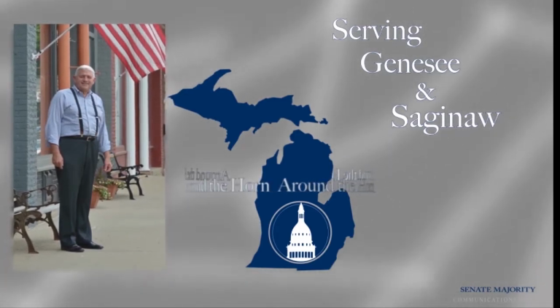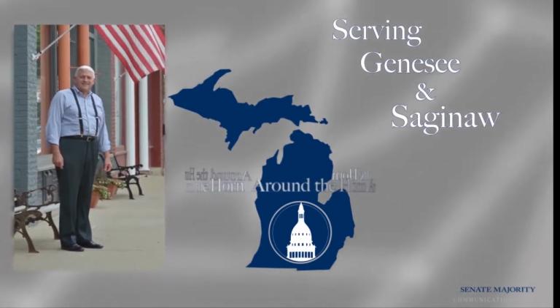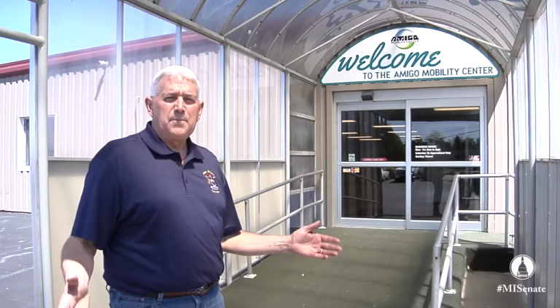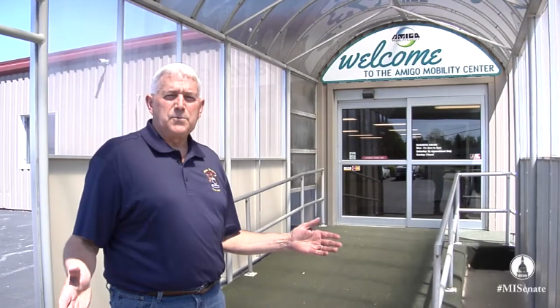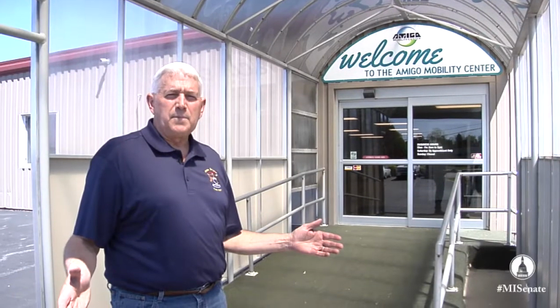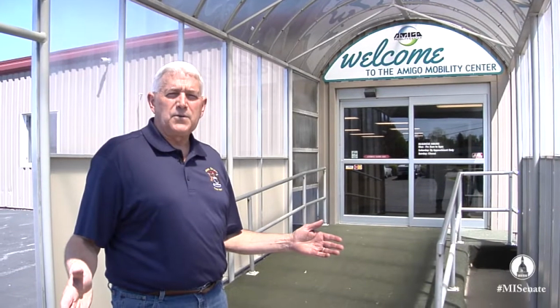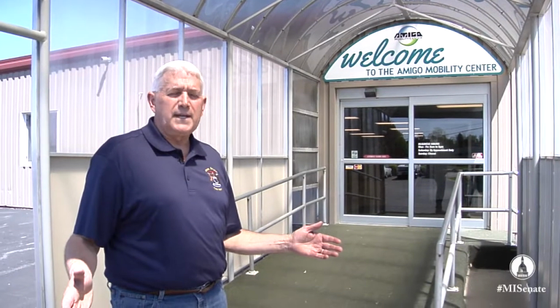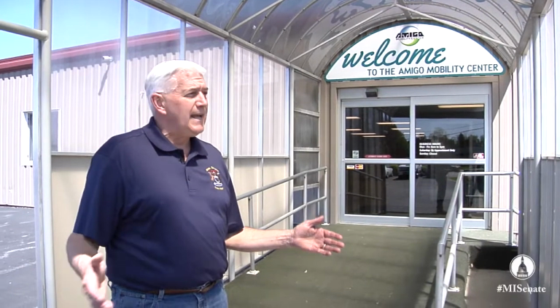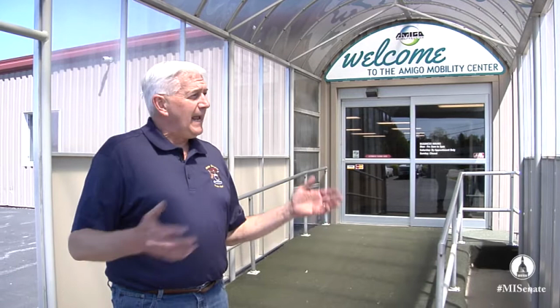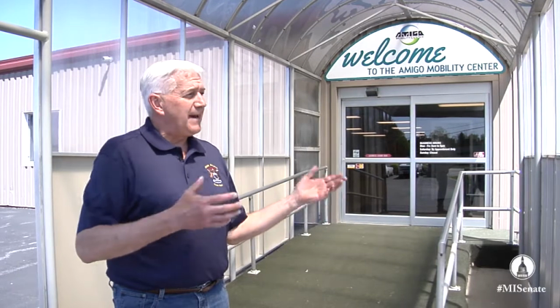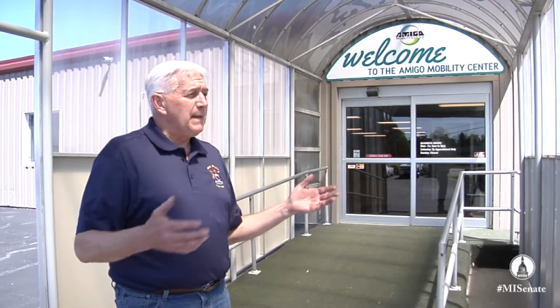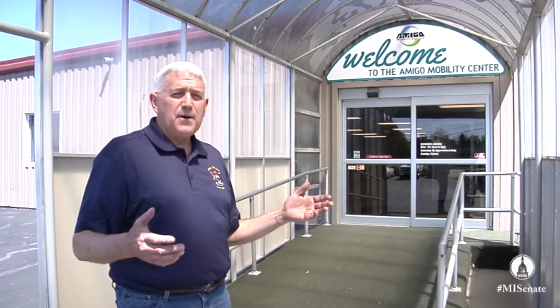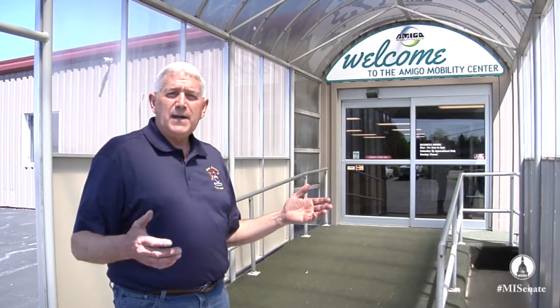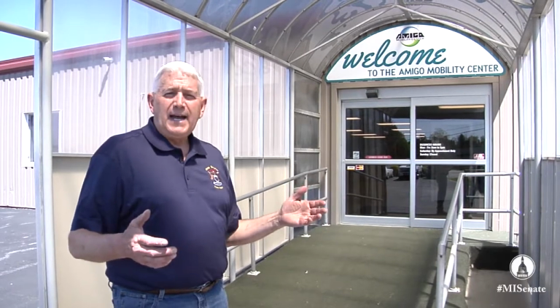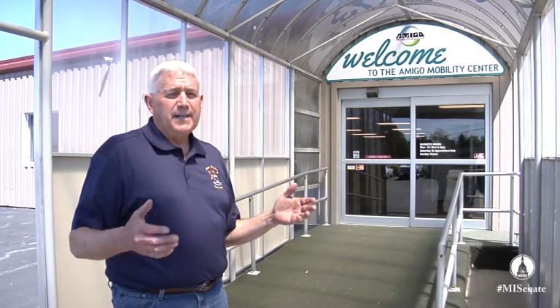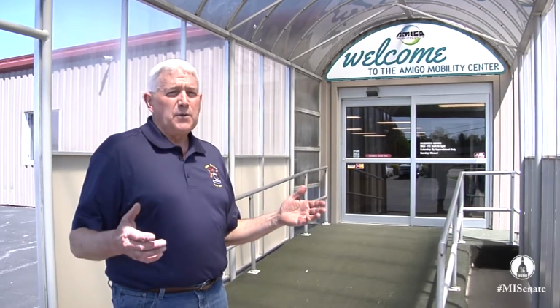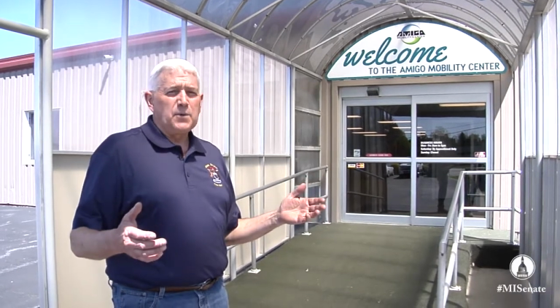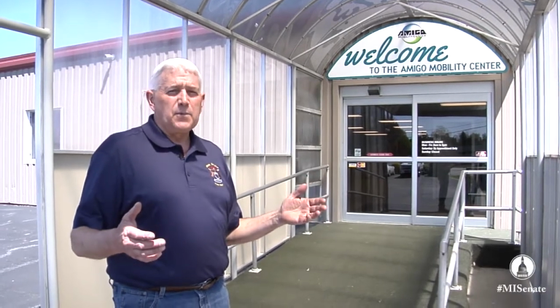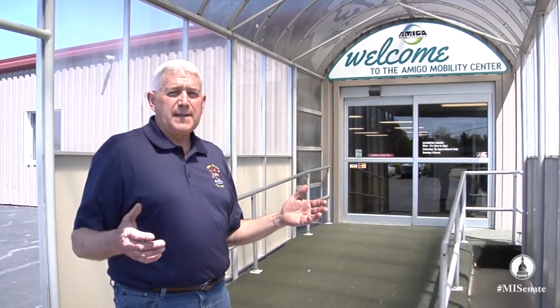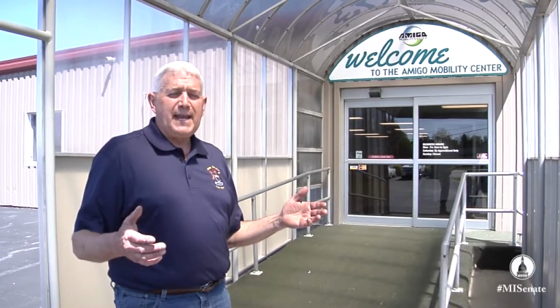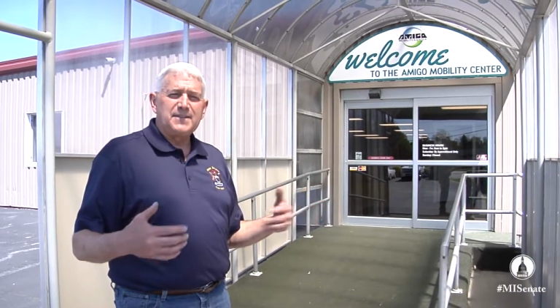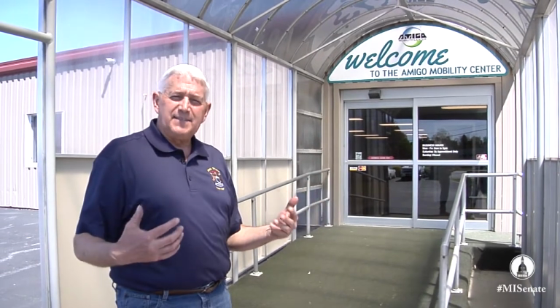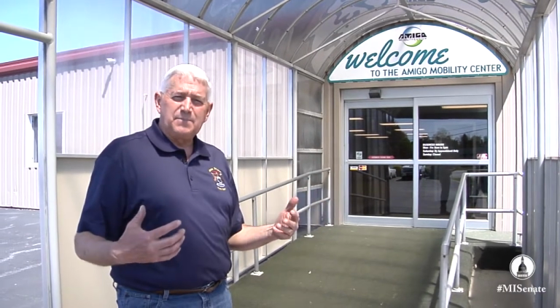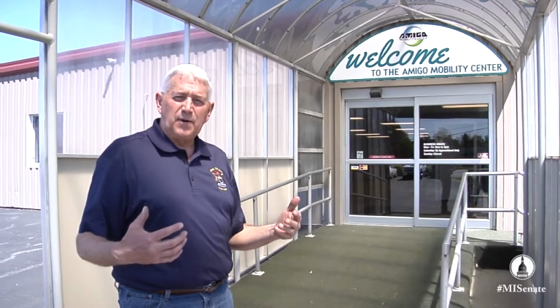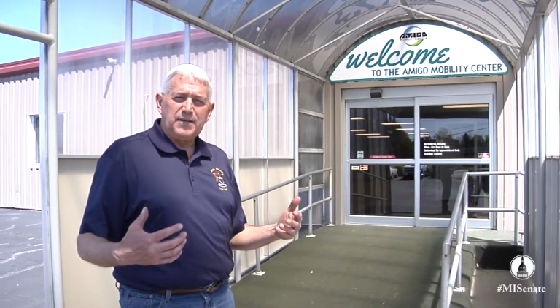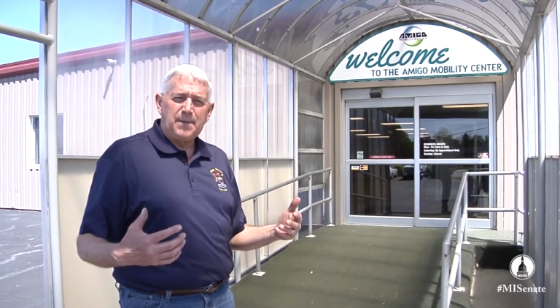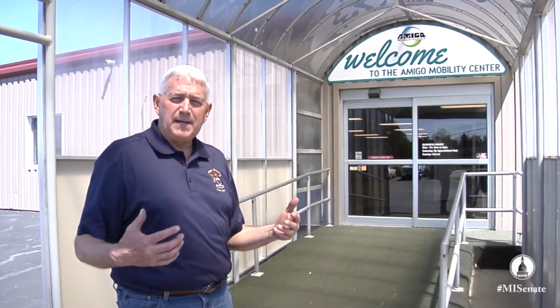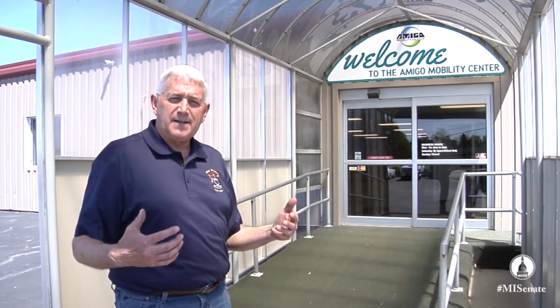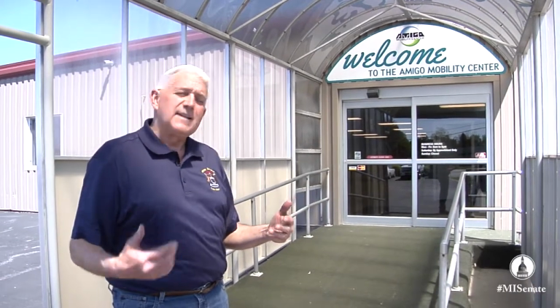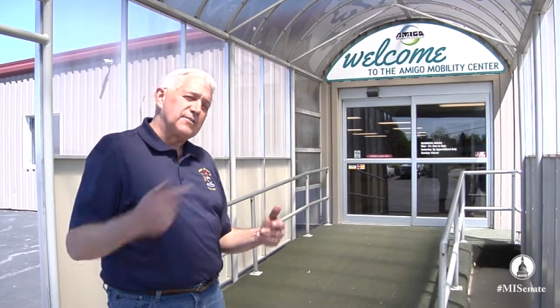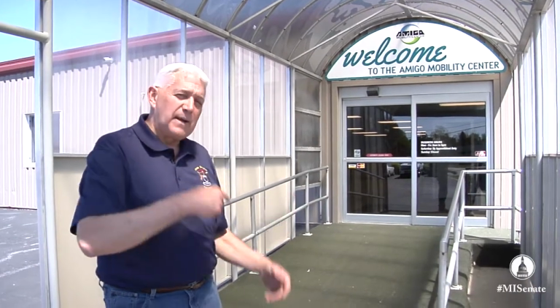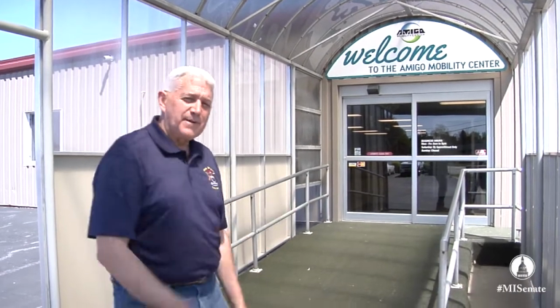Here we are in Bridgeport, Michigan at Amigo. You've always wondered what they make. You've seen these motorized shopping carts. Let's go make one.